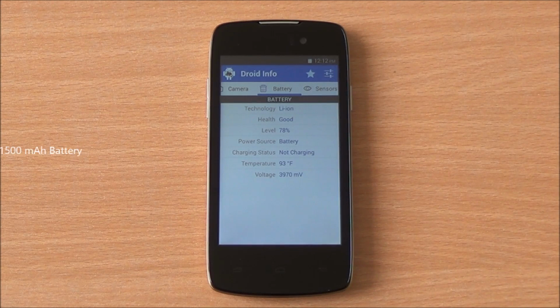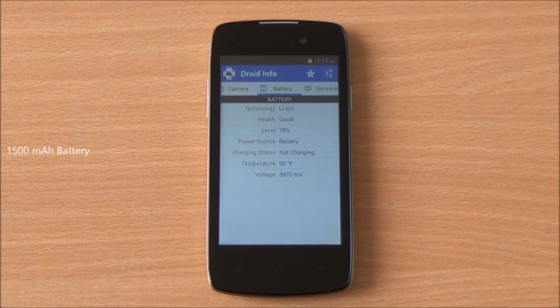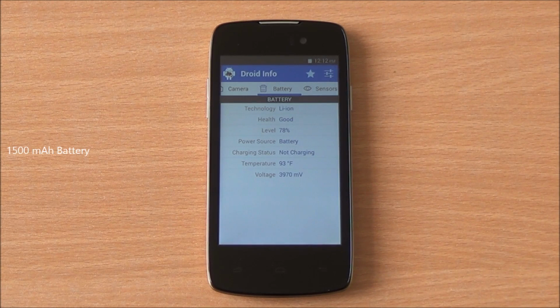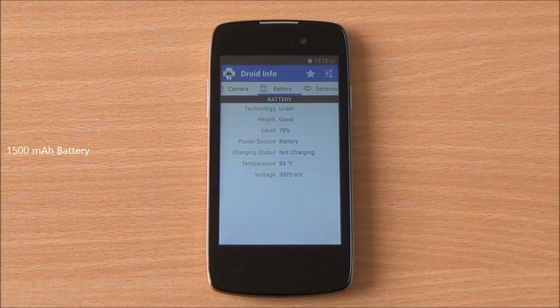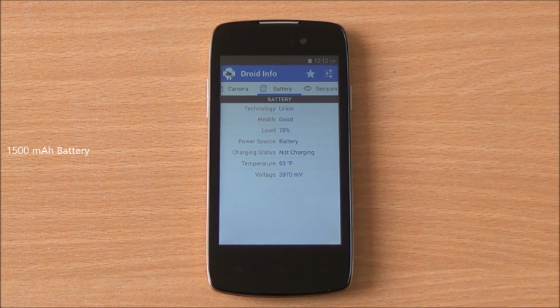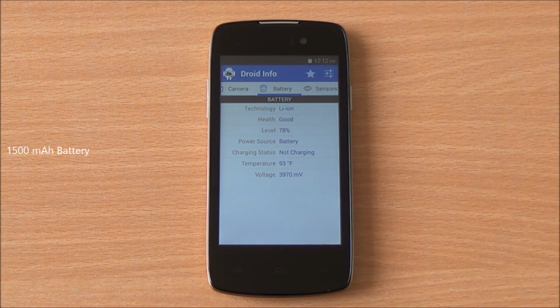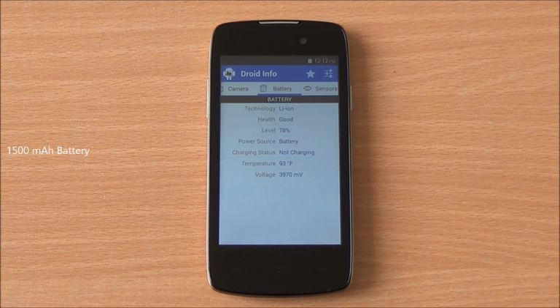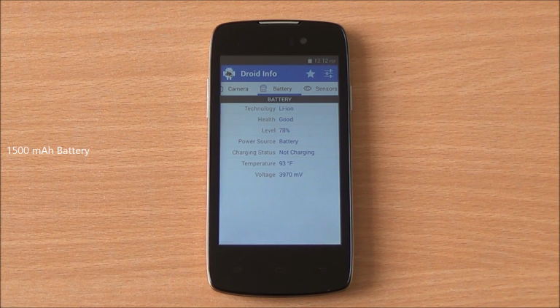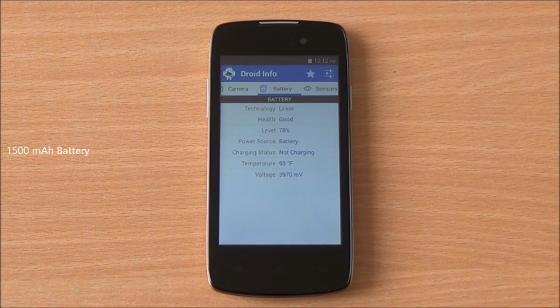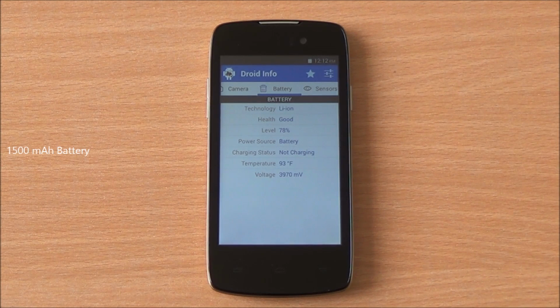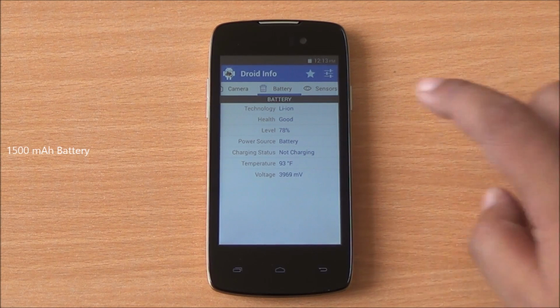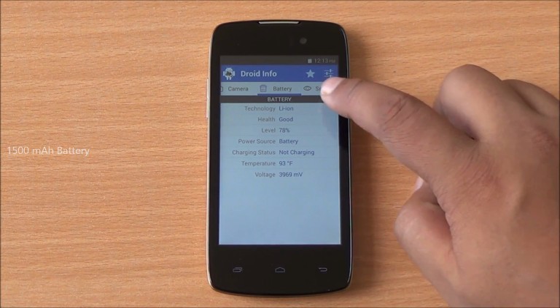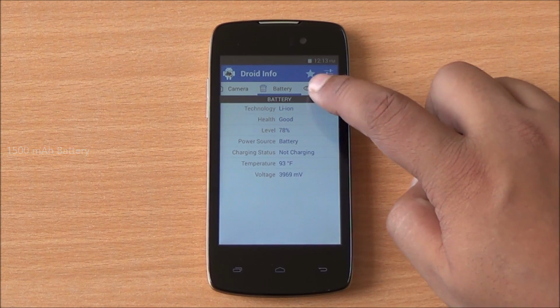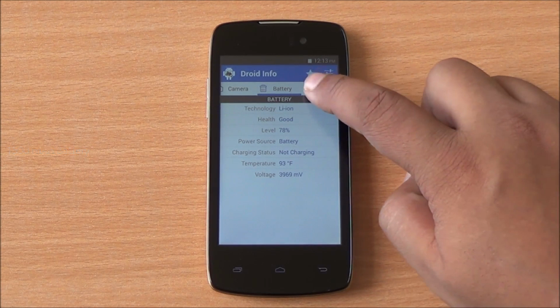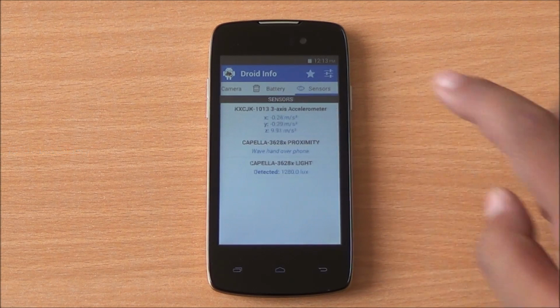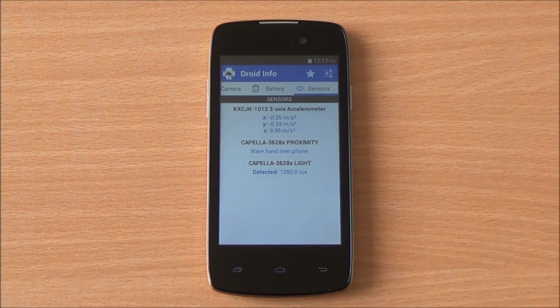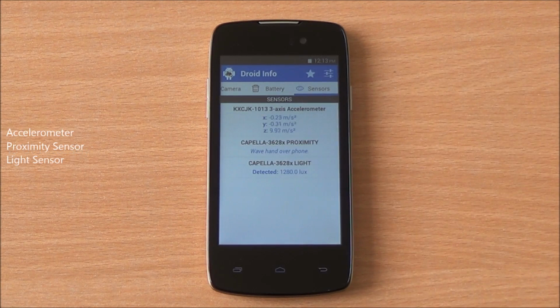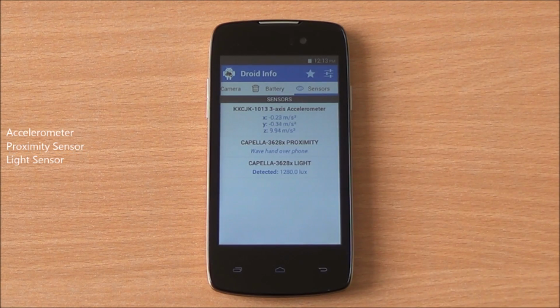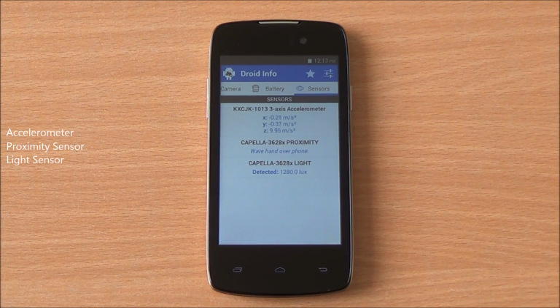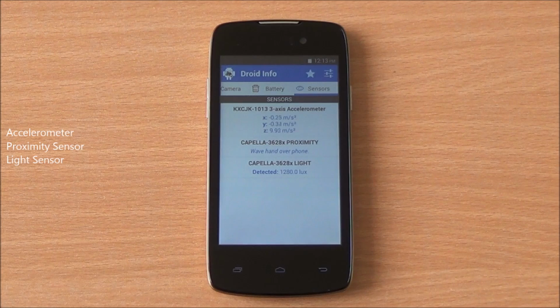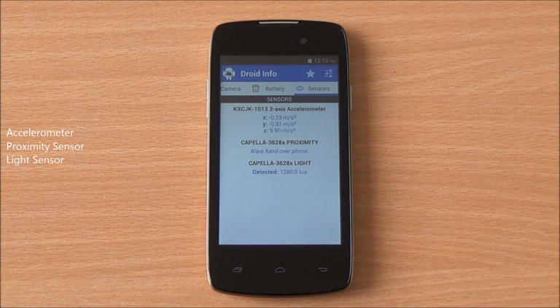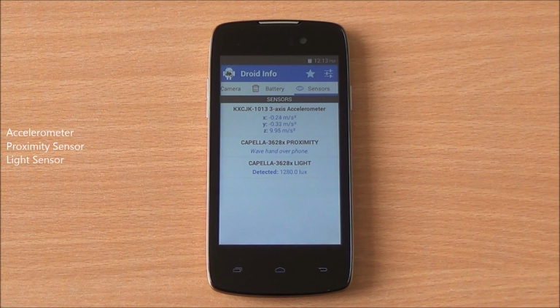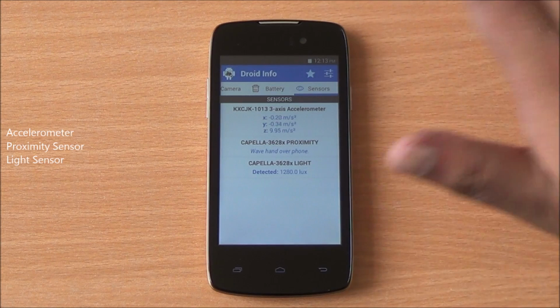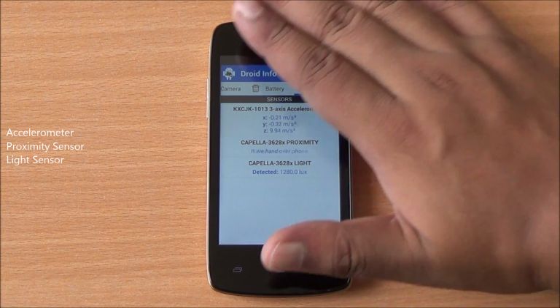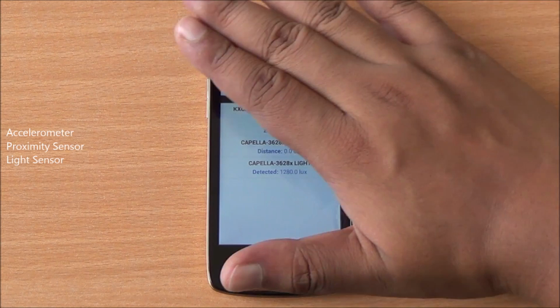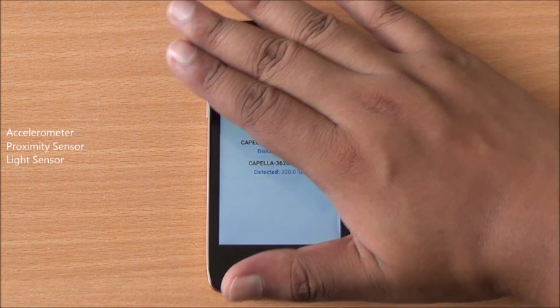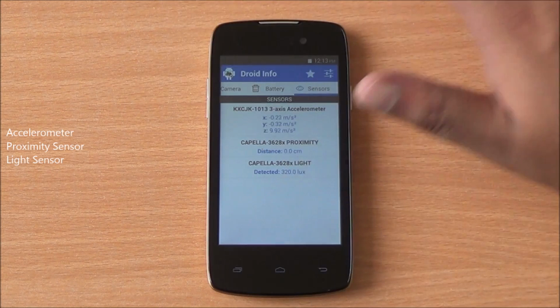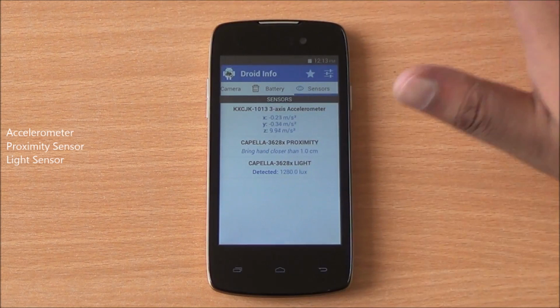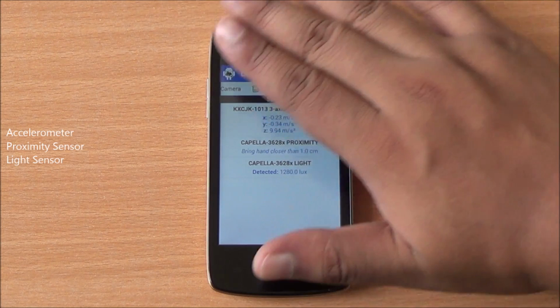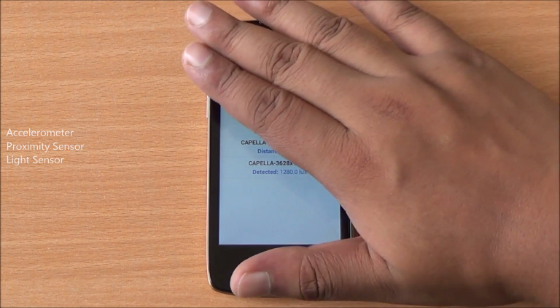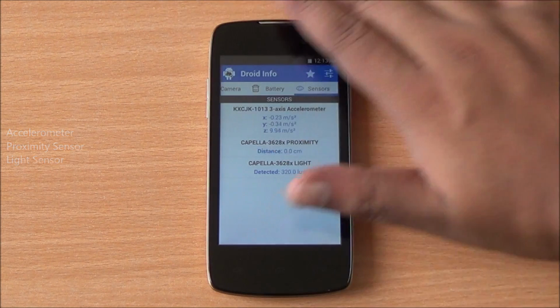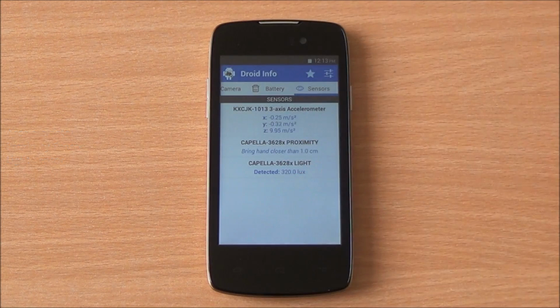There's a 1500 mAh battery on the device. Proximity sensor, light sensor, and accelerometer are also present, and all are working fine.